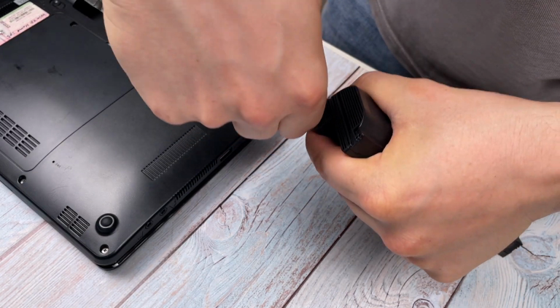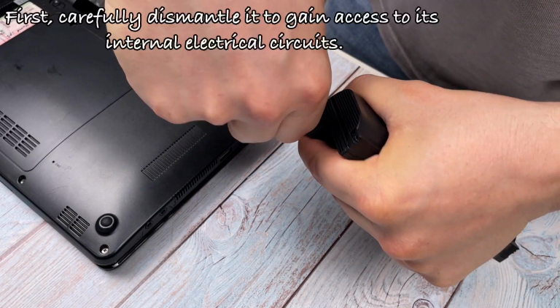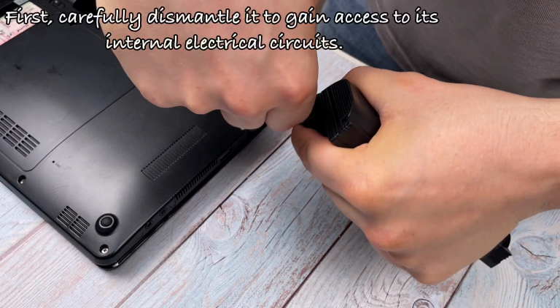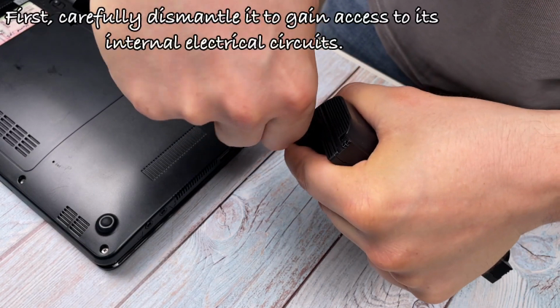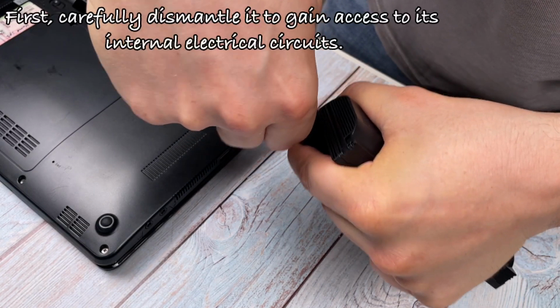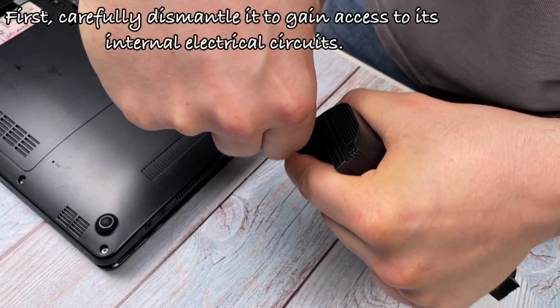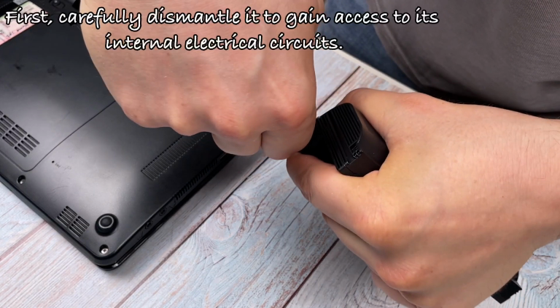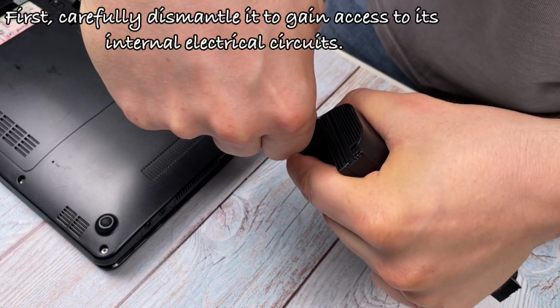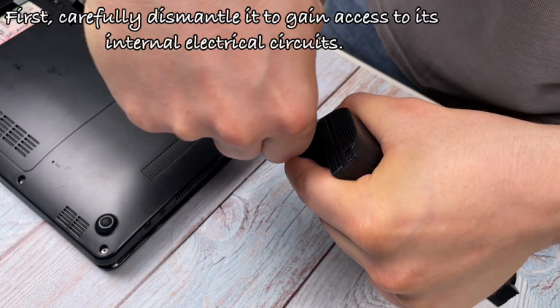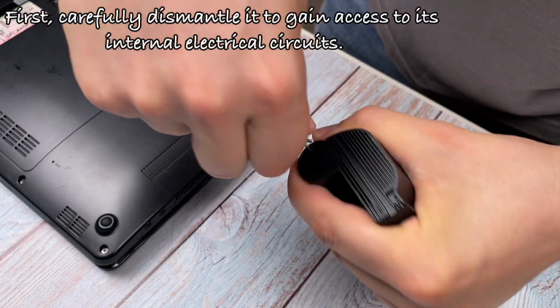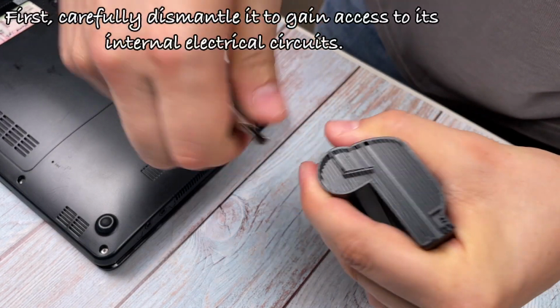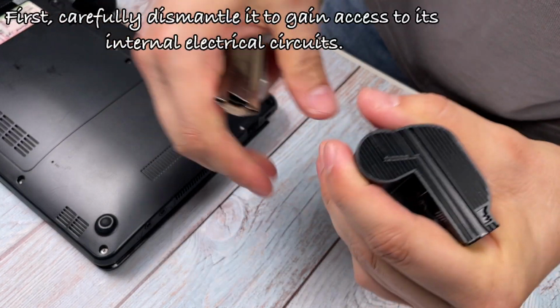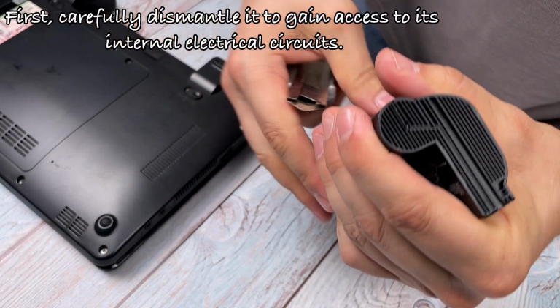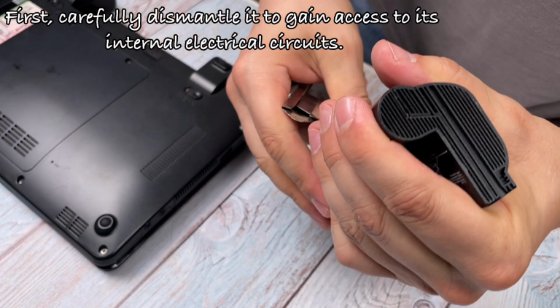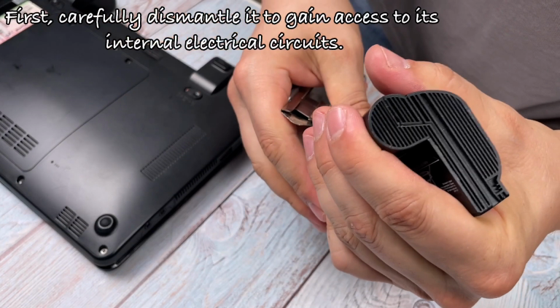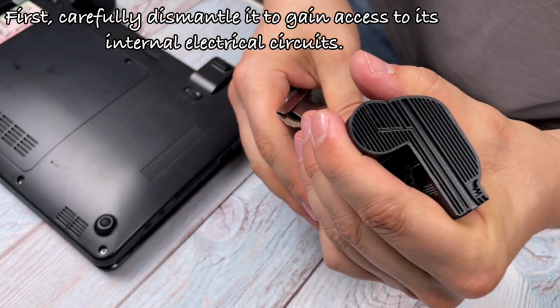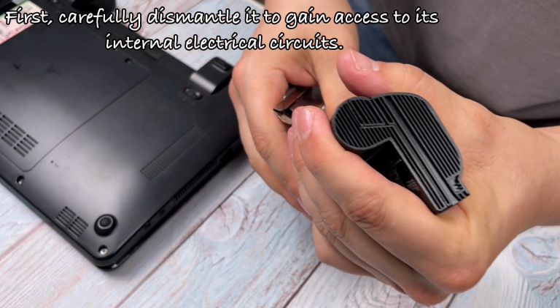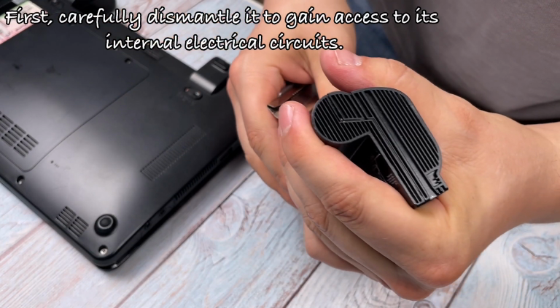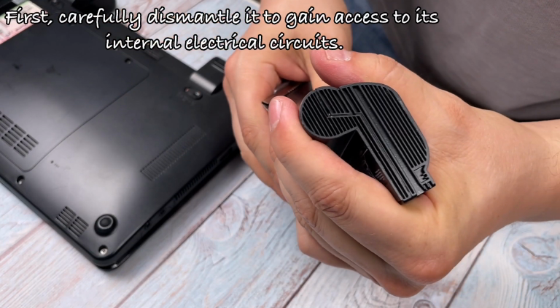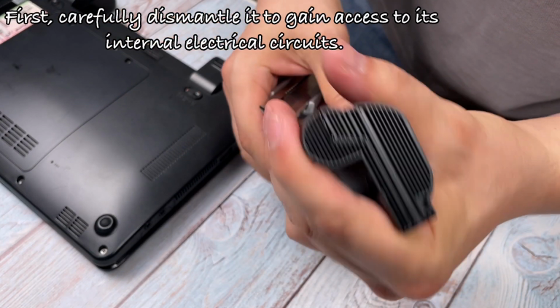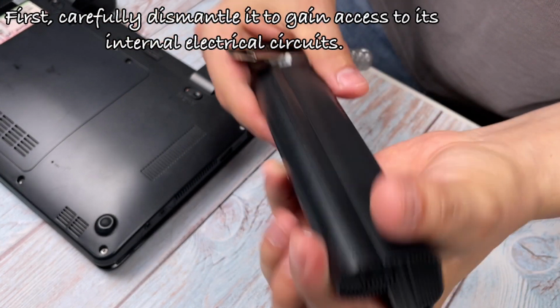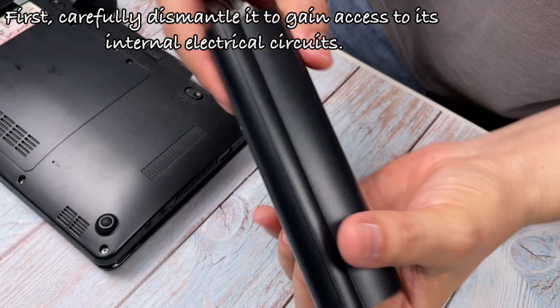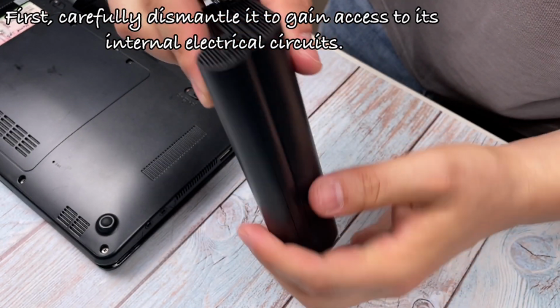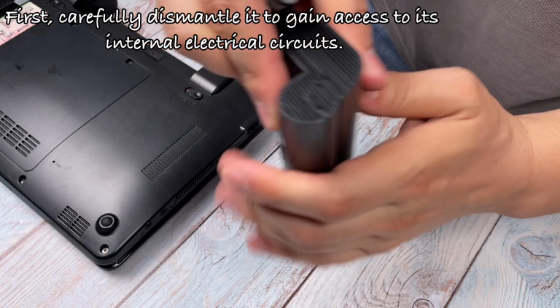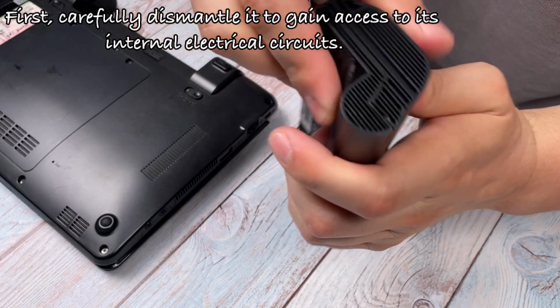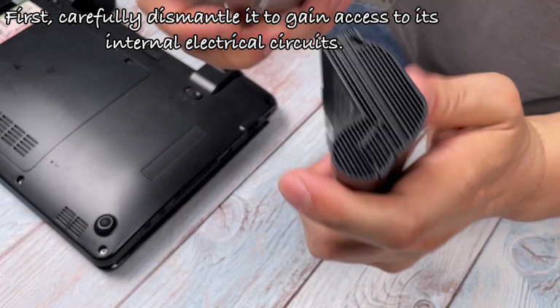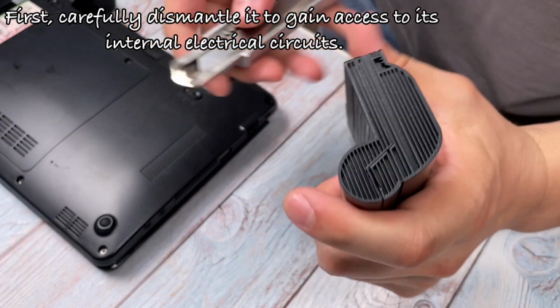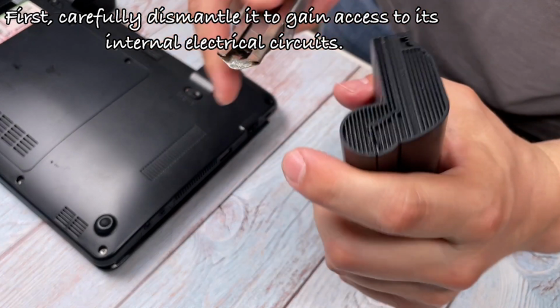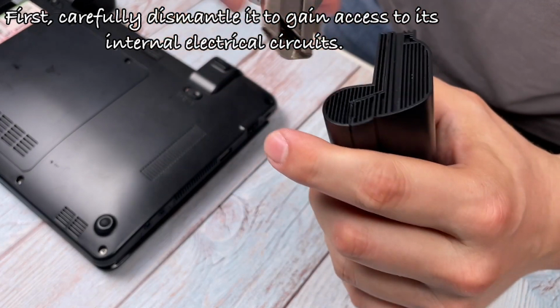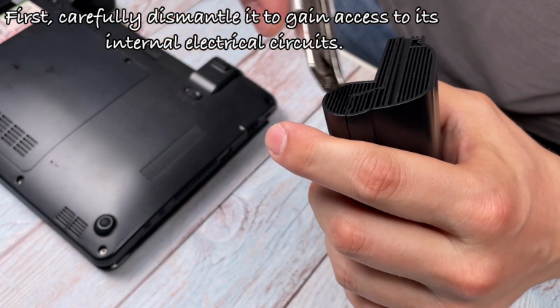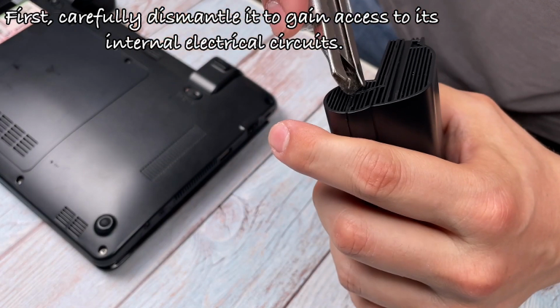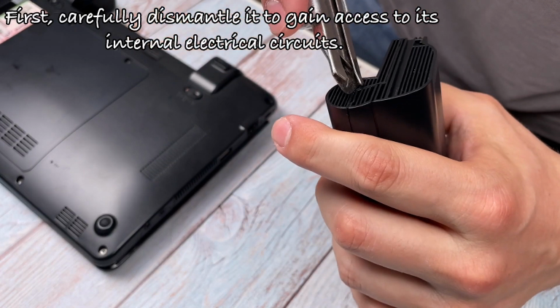First, carefully dismantle it to gain access to its internal electrical circuits.